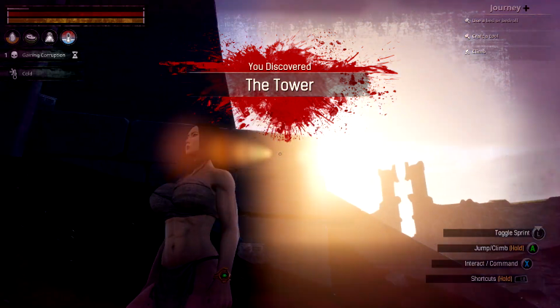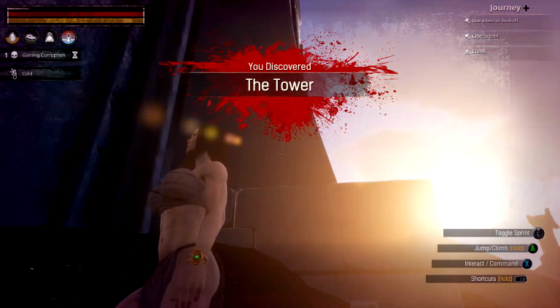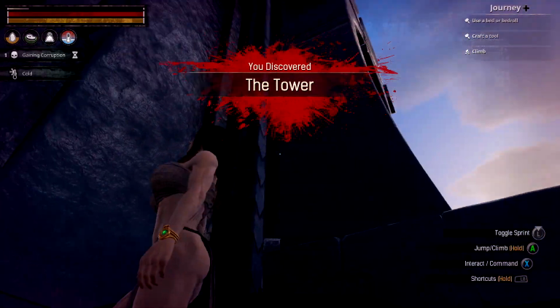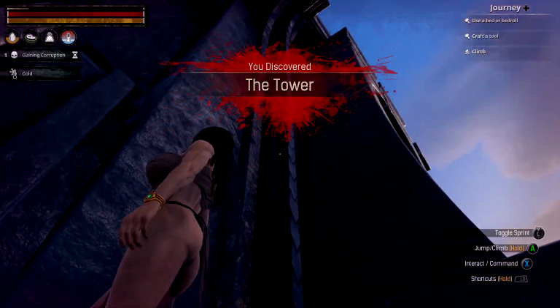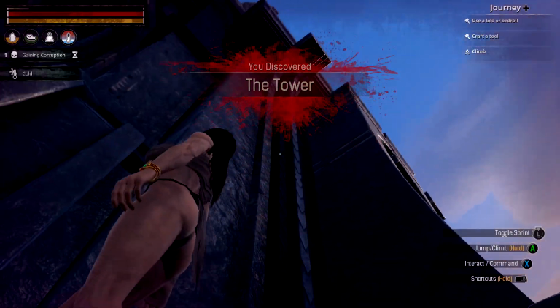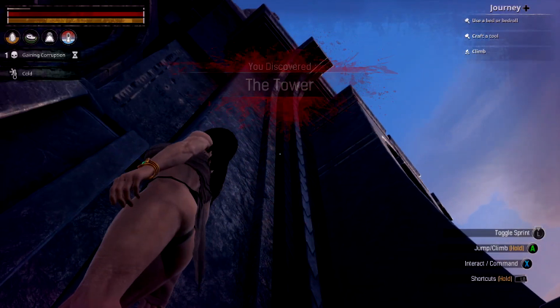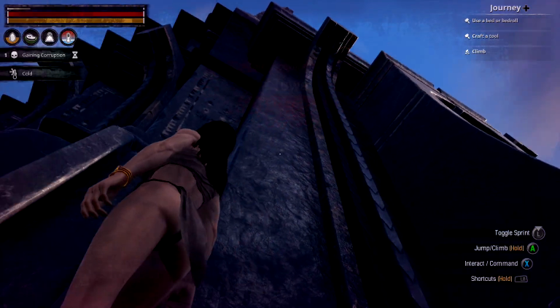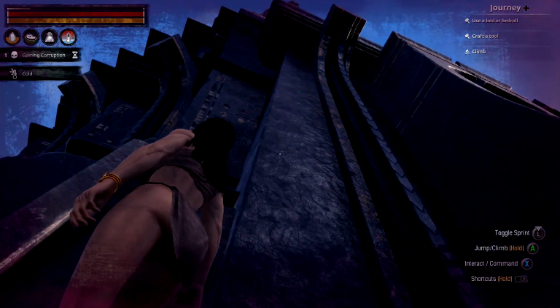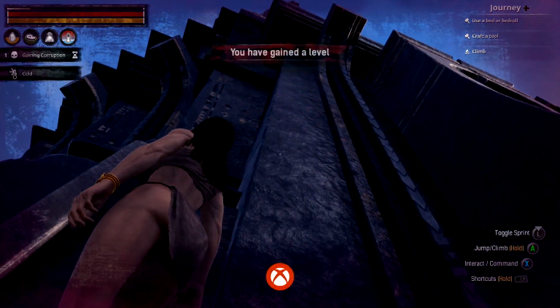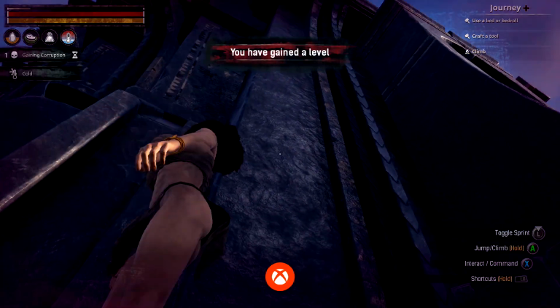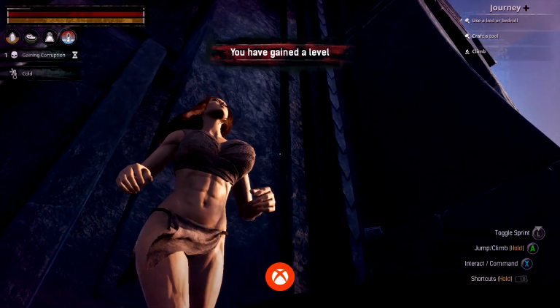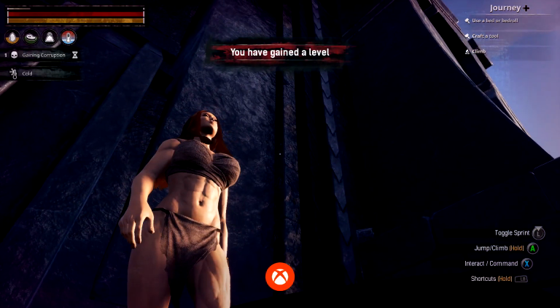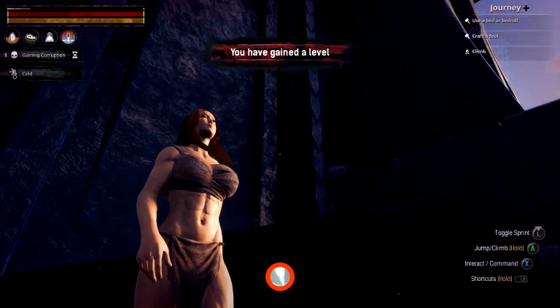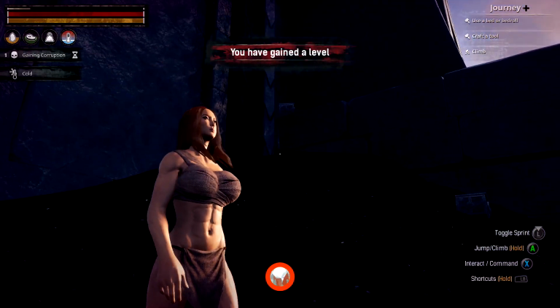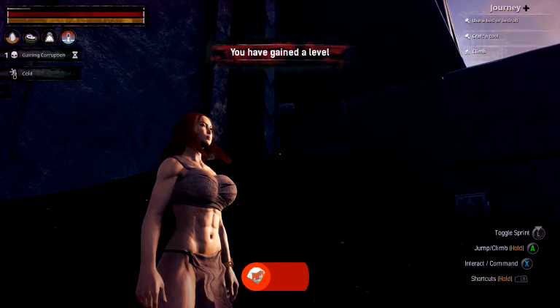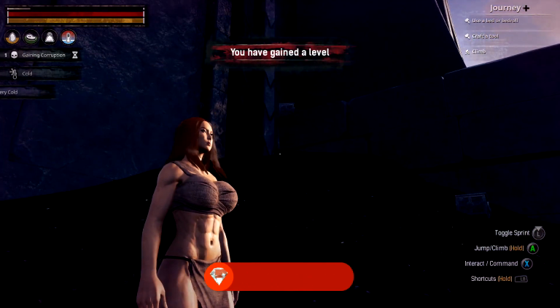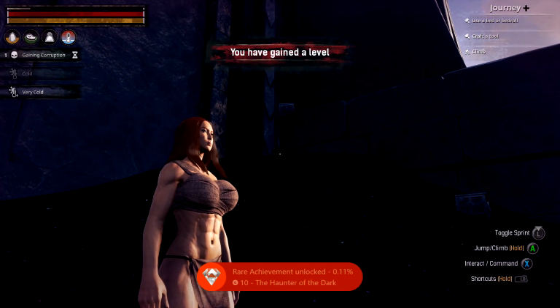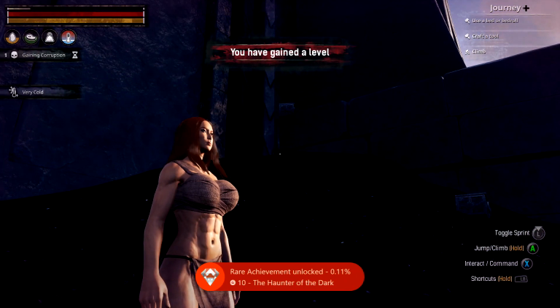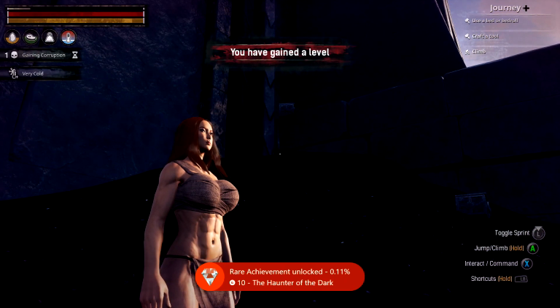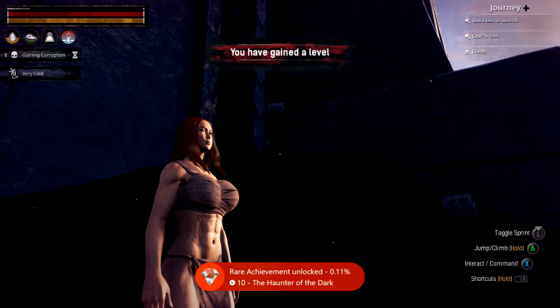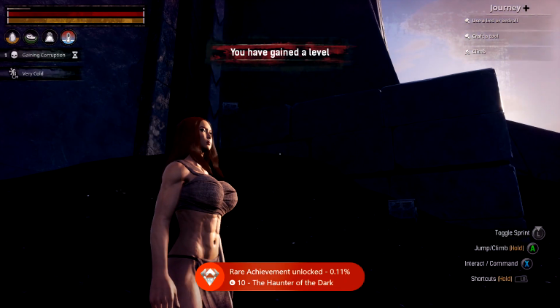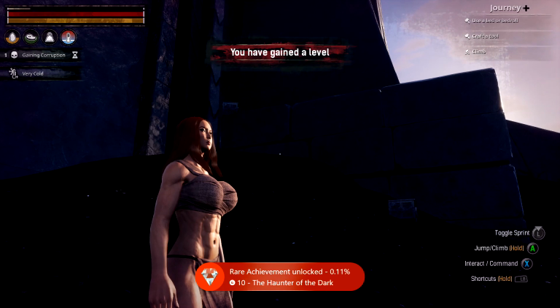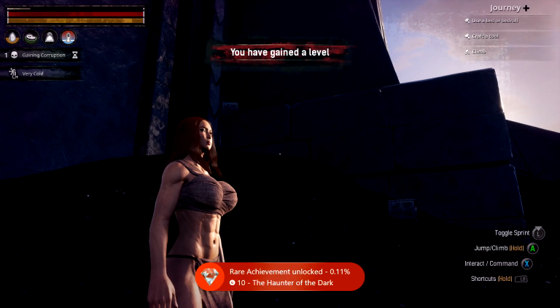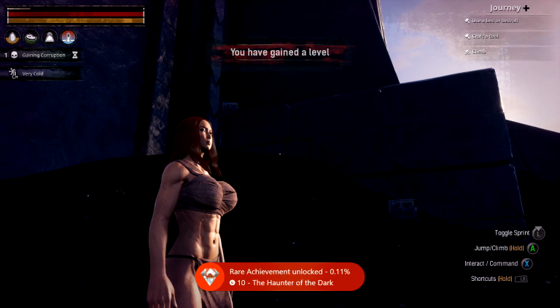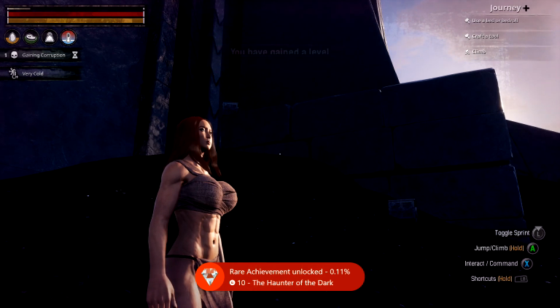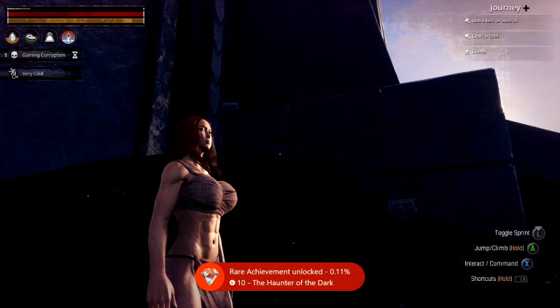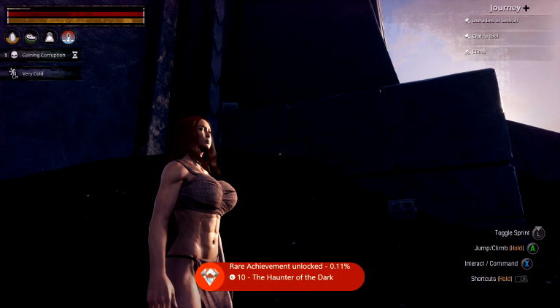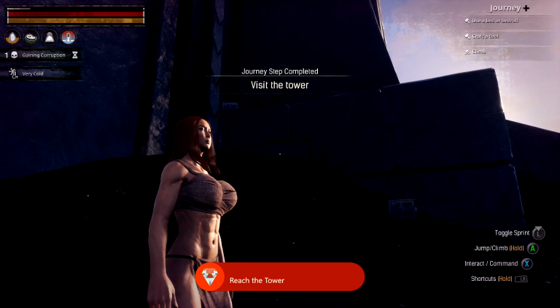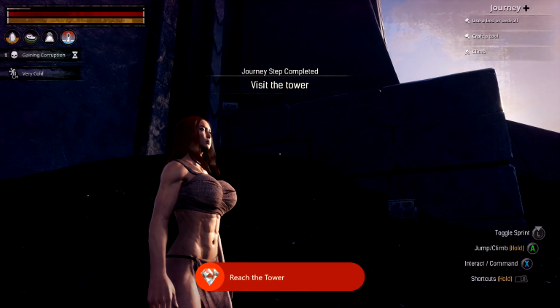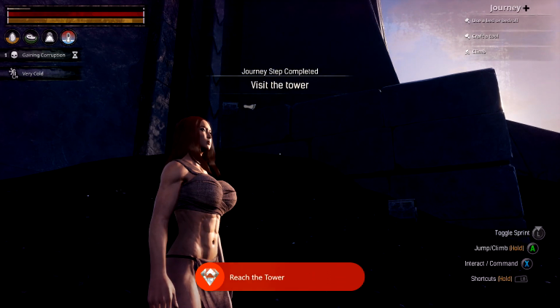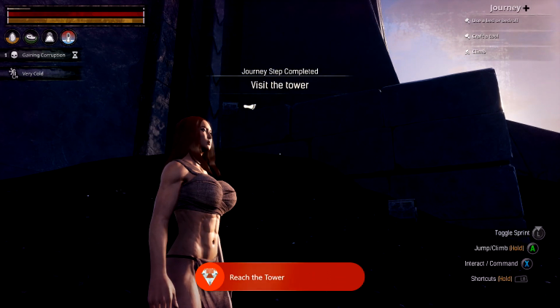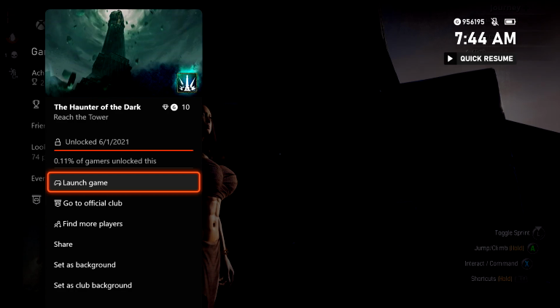Your achievement should unlock — there's the tower, and there is the achievement. 10 gamer score, and that's all there is to it.